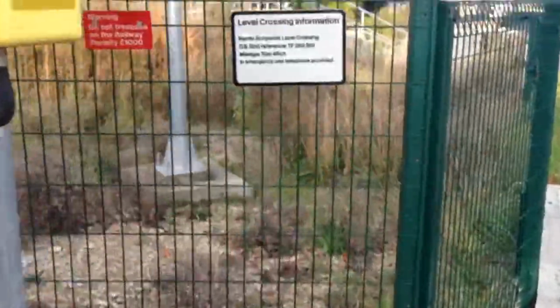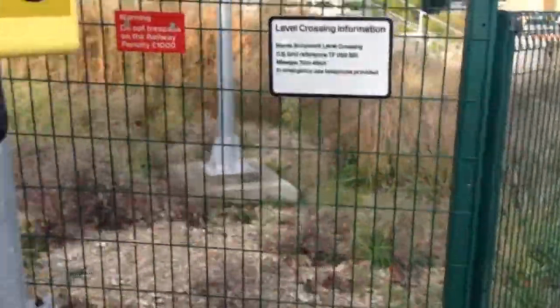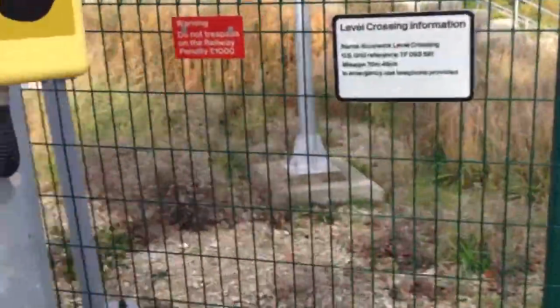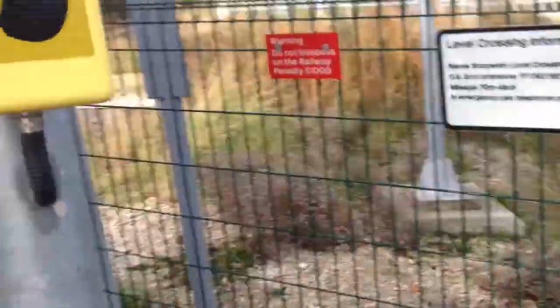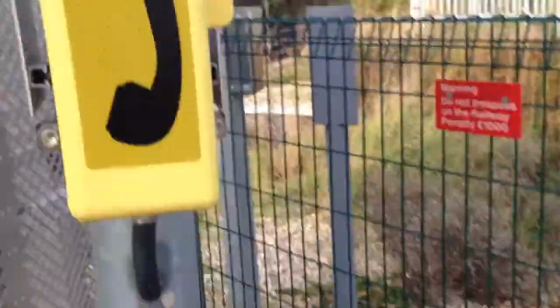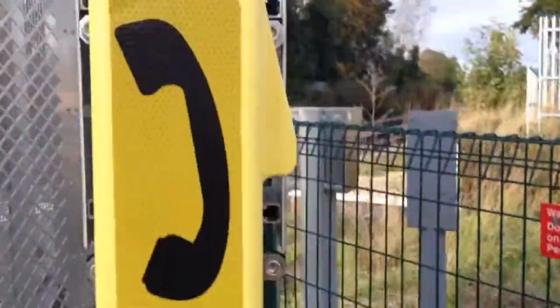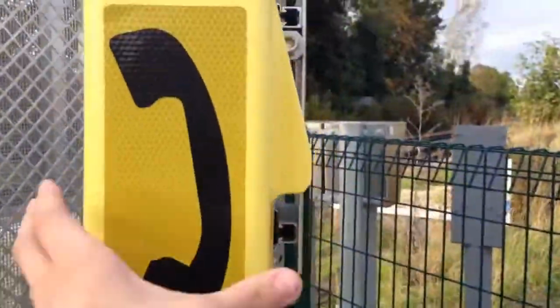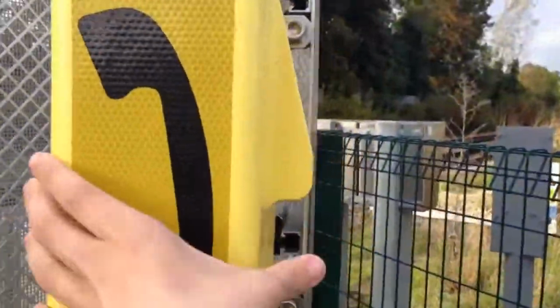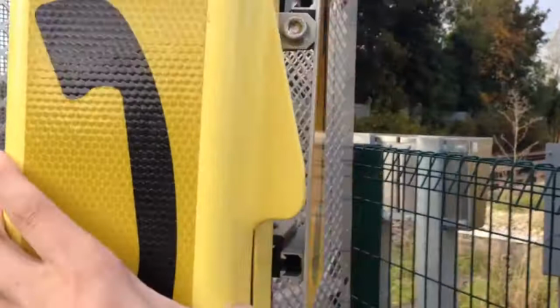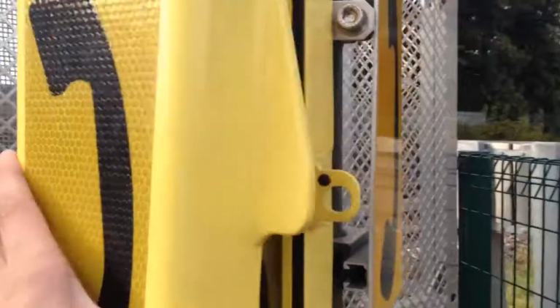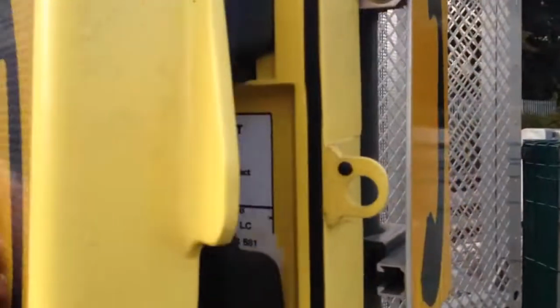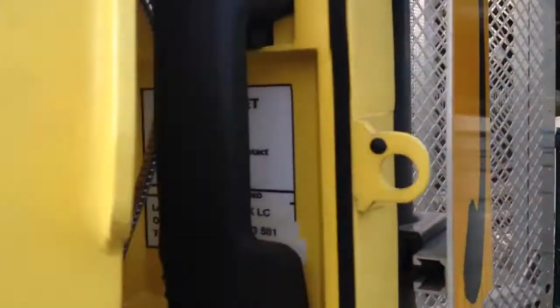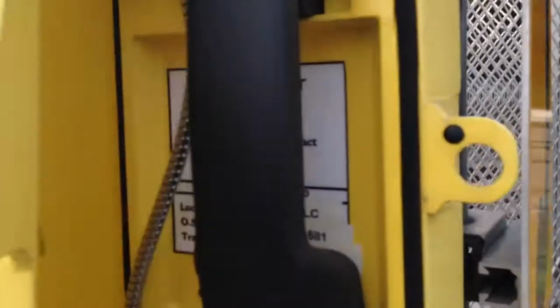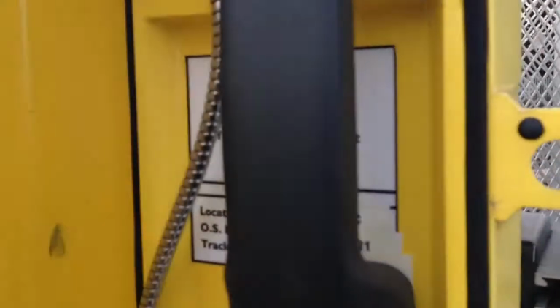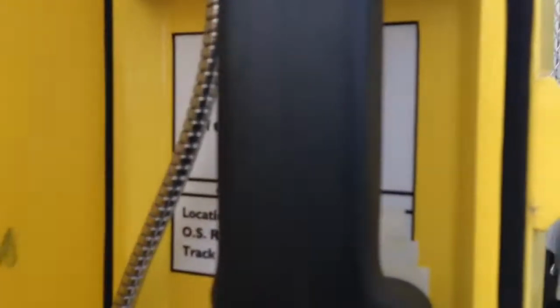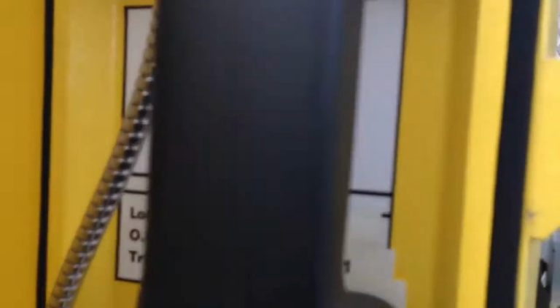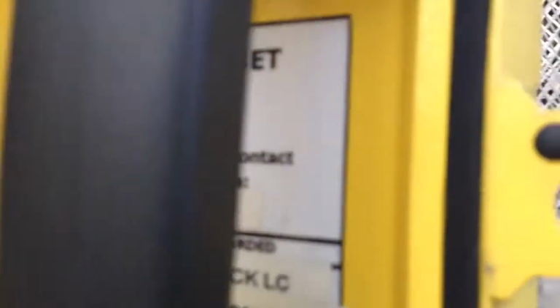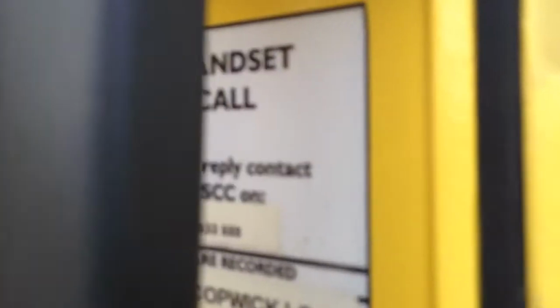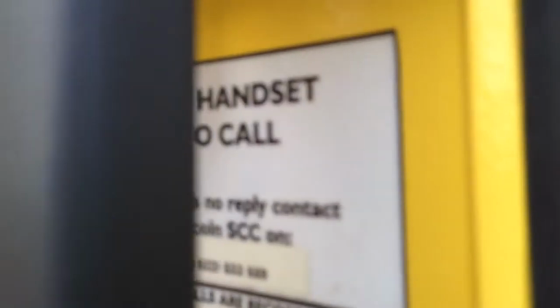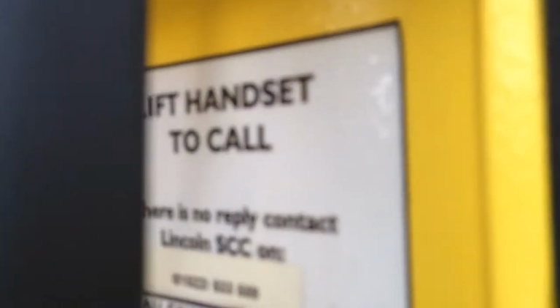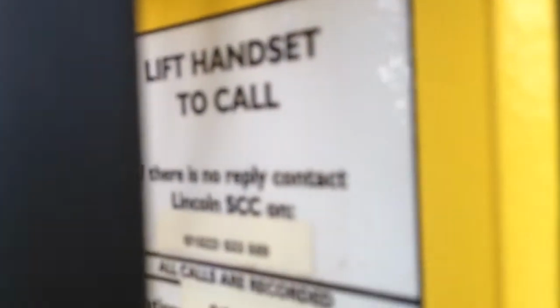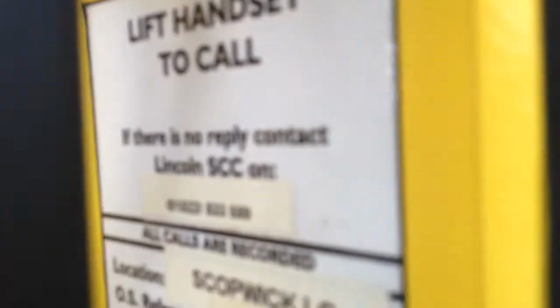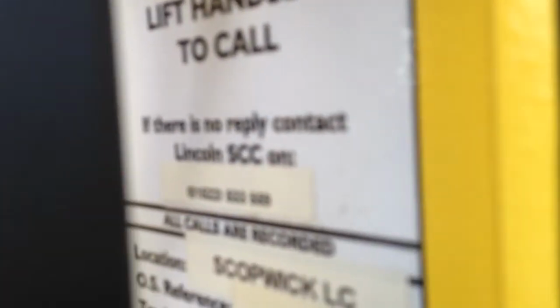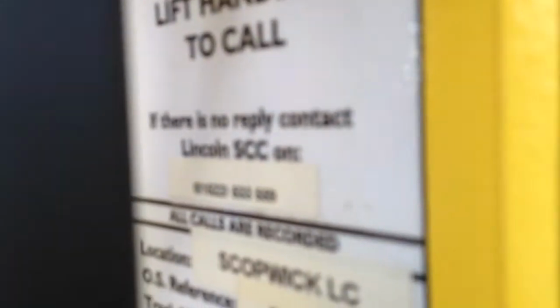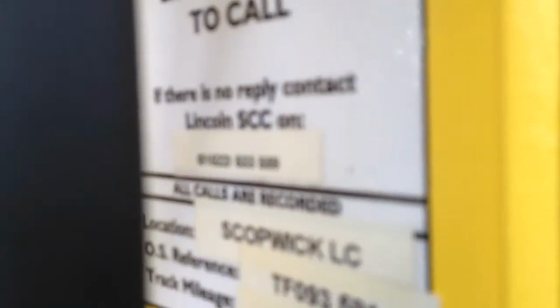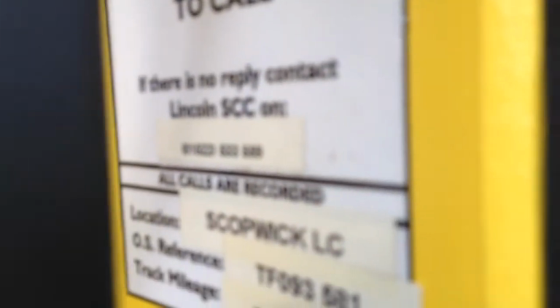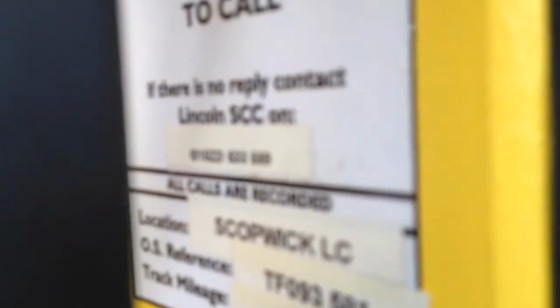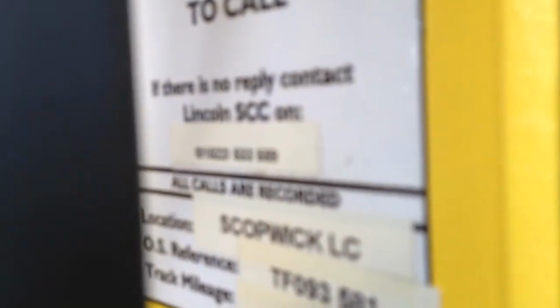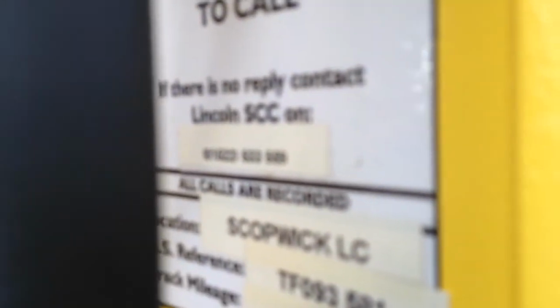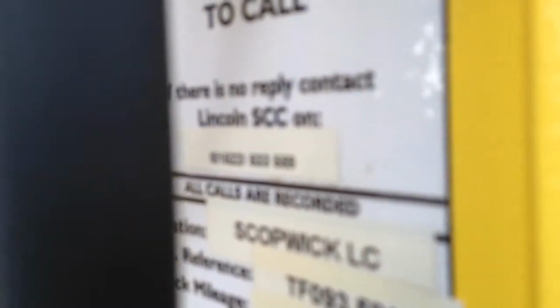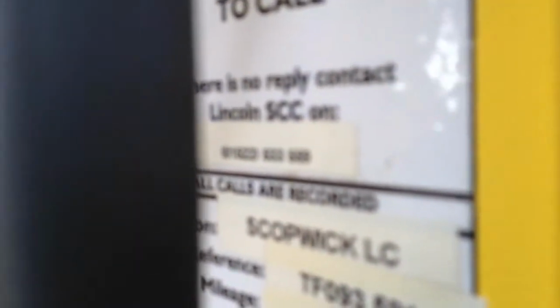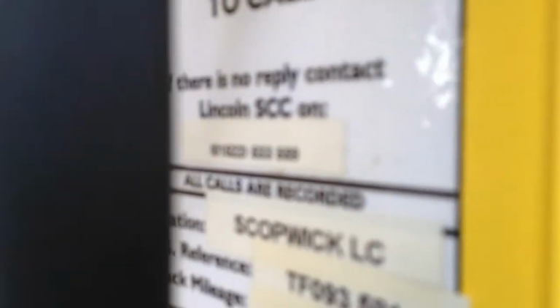You have your telephone which will call Lincoln Signature Control Centre, or that number.